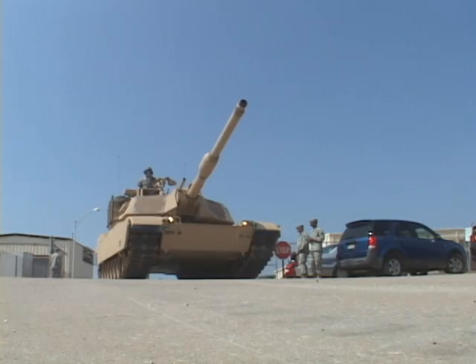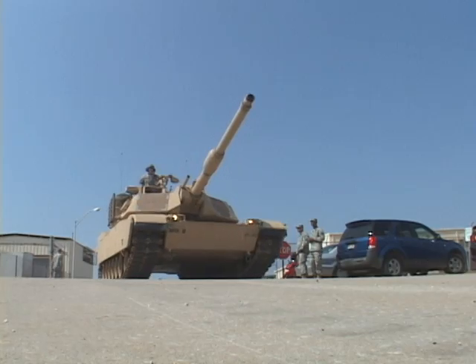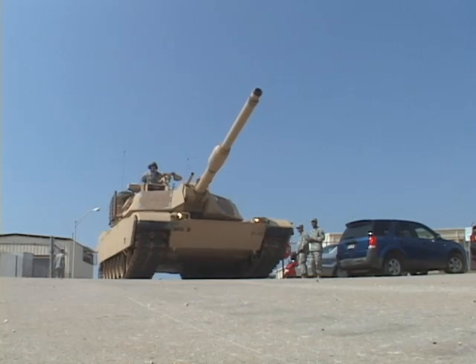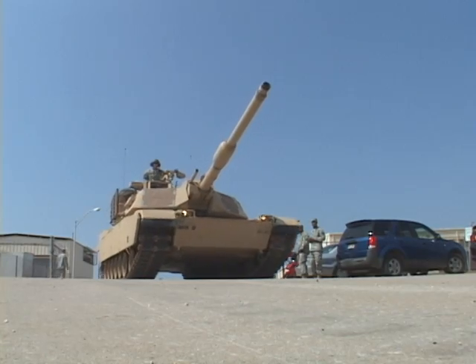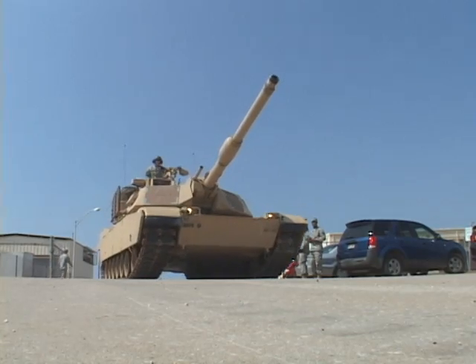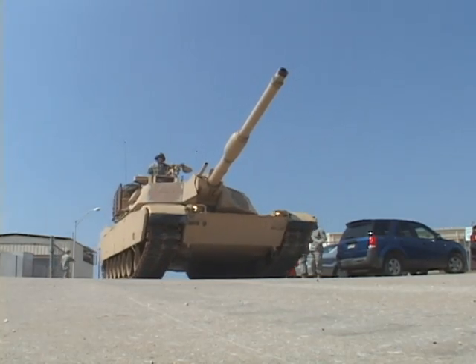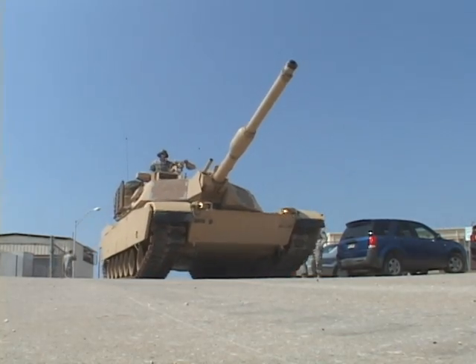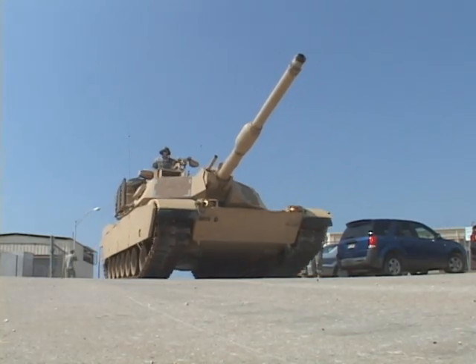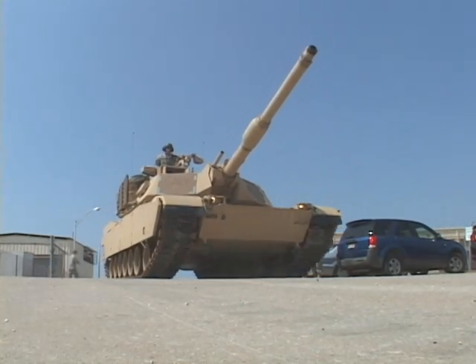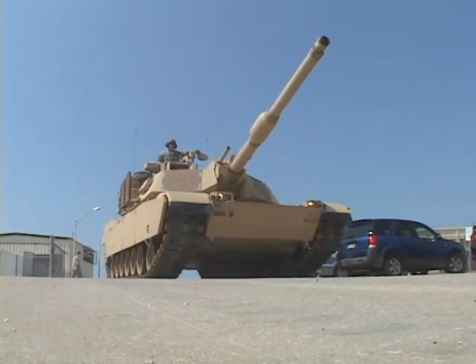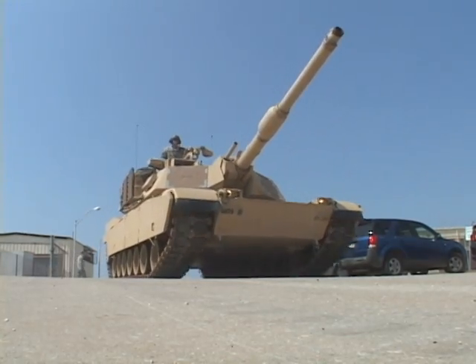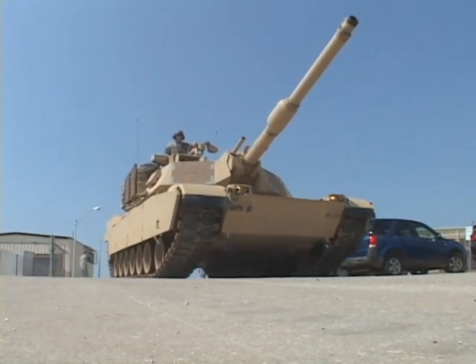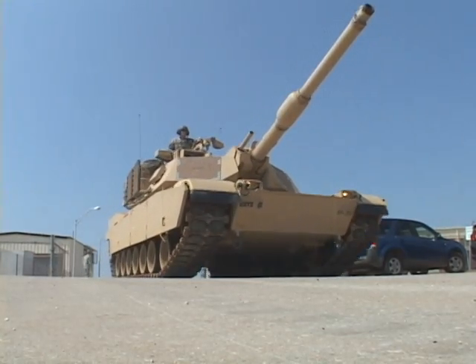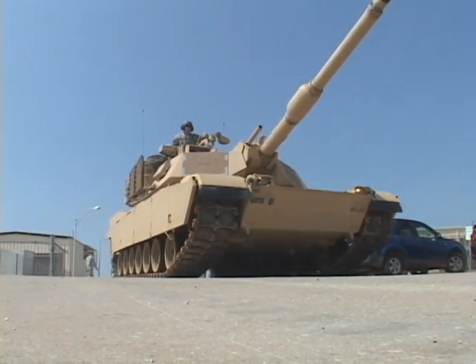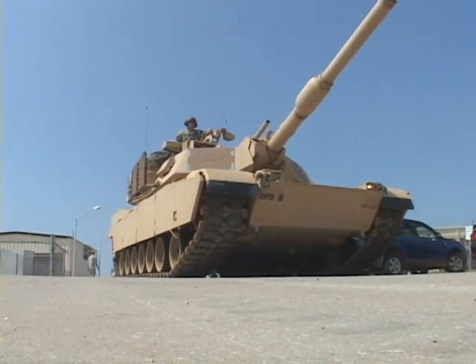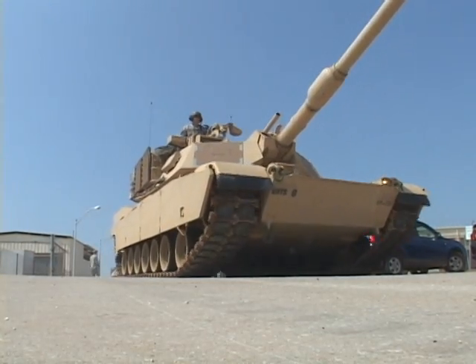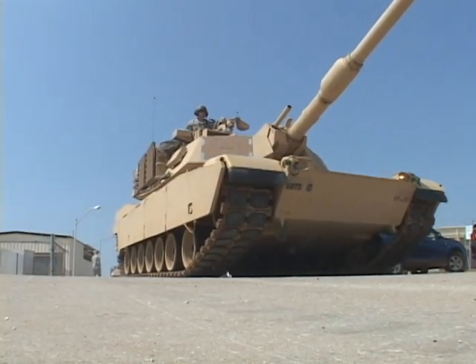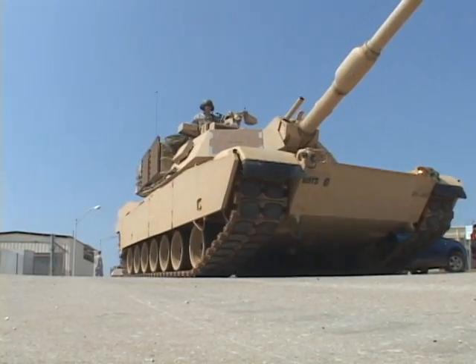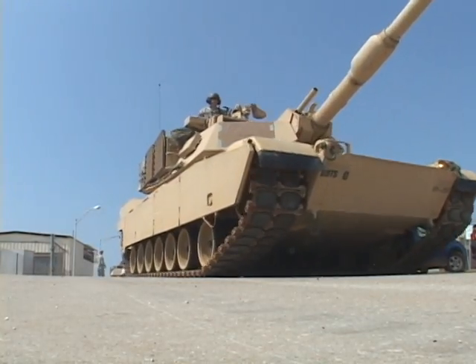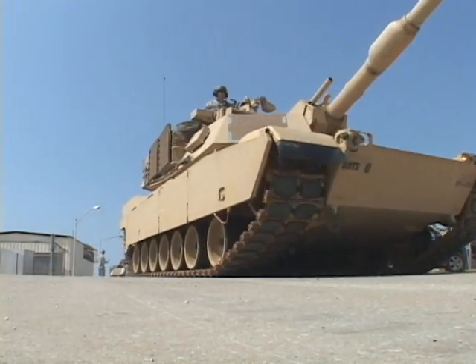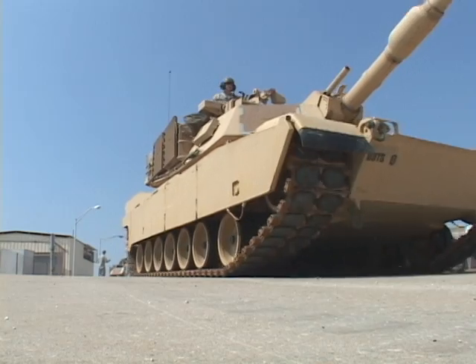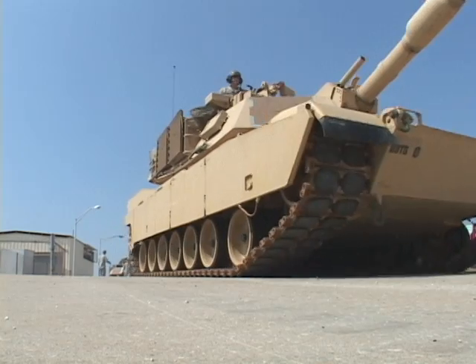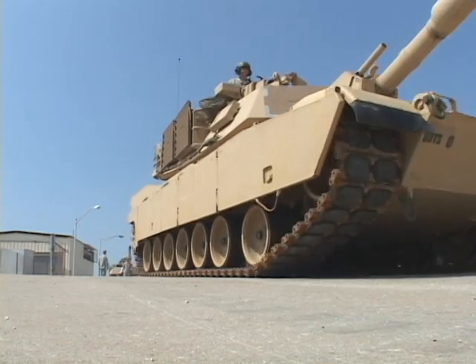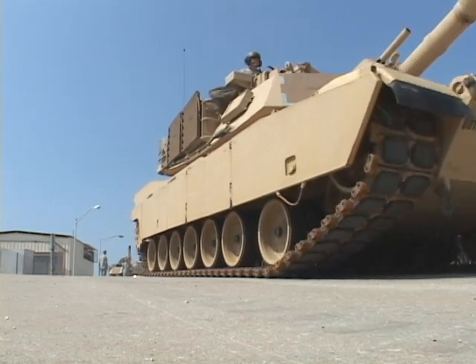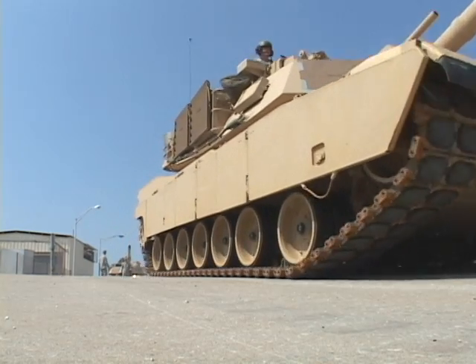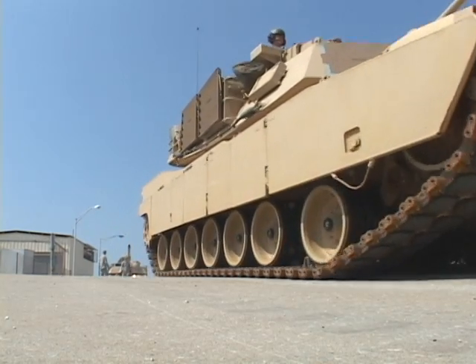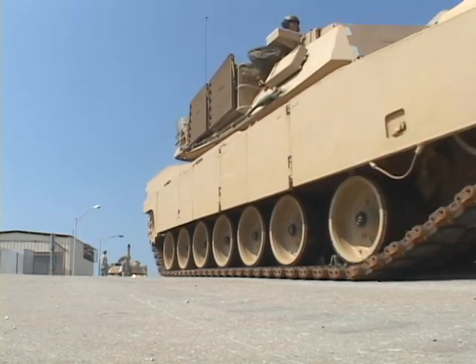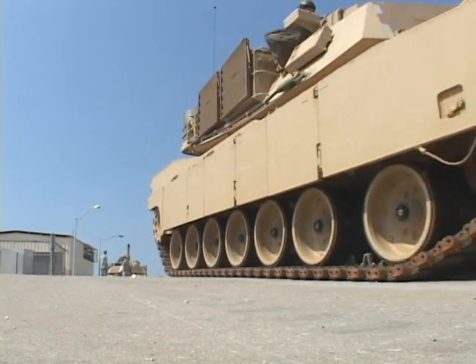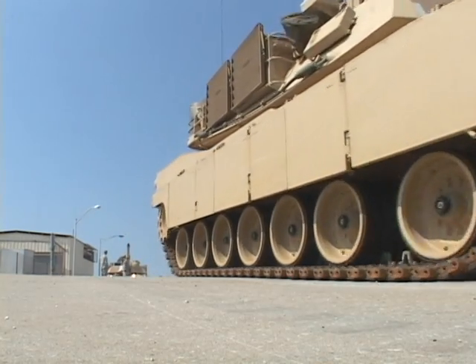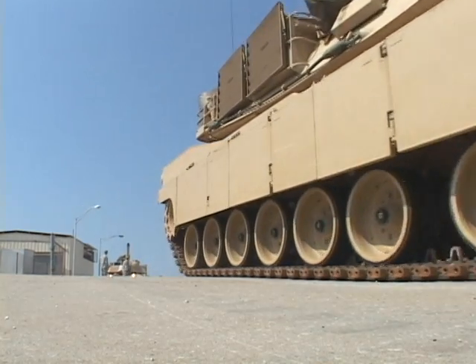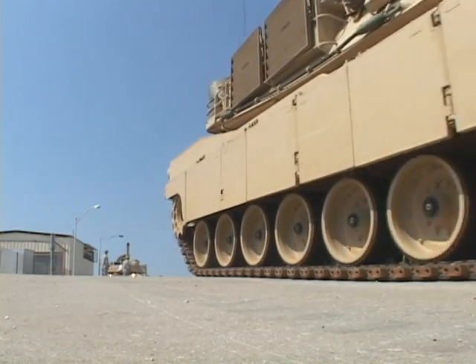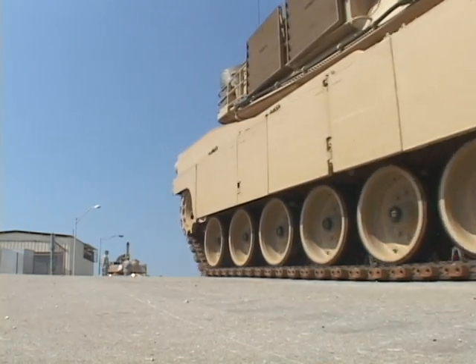This is an outstanding main battle tank. Ron Andrus for Benning TV.